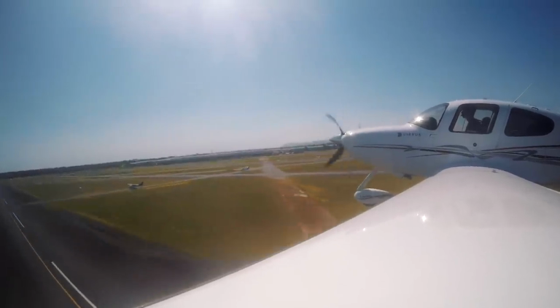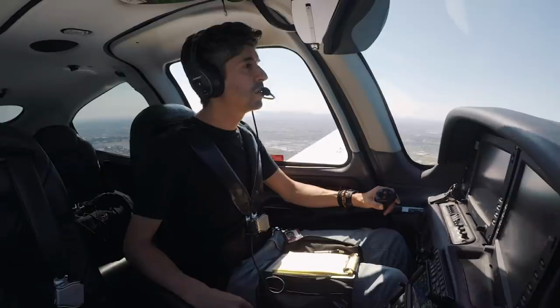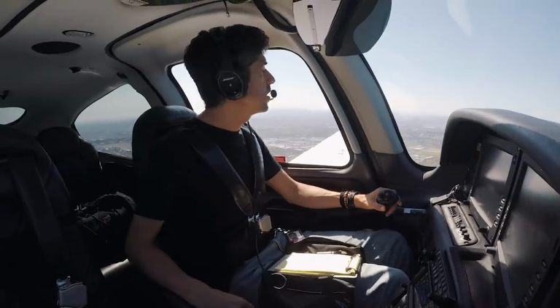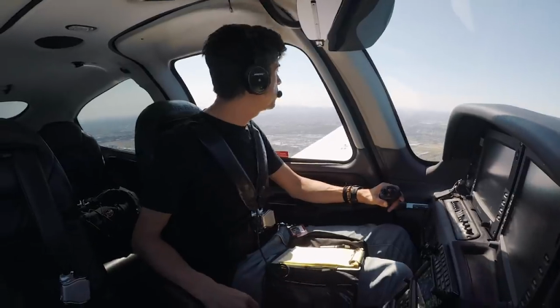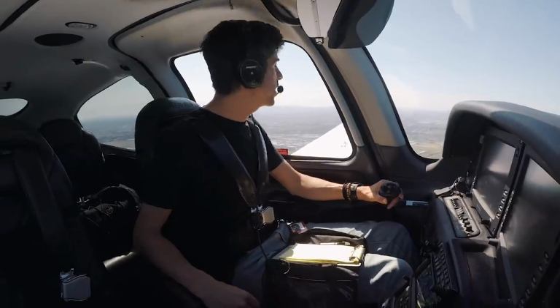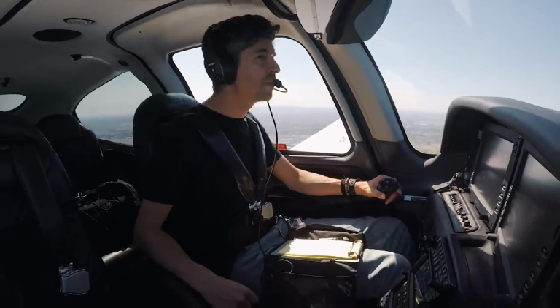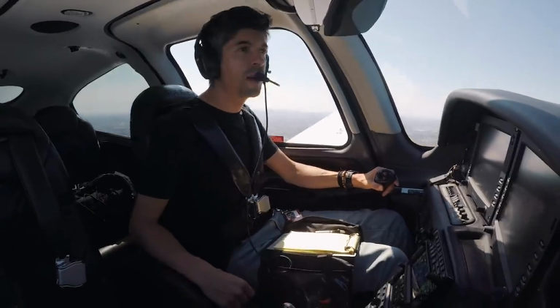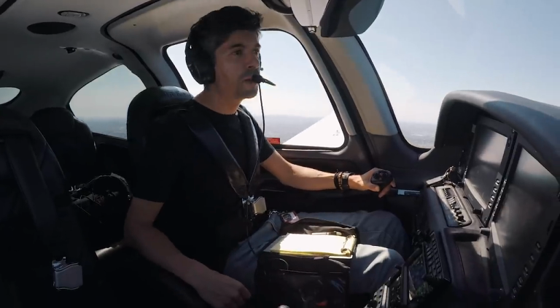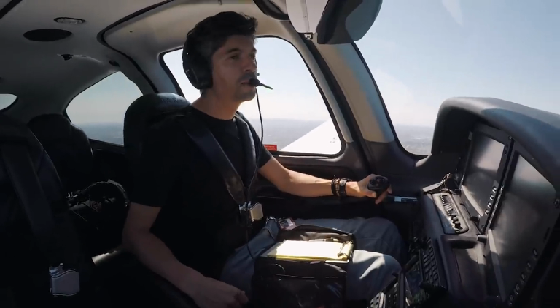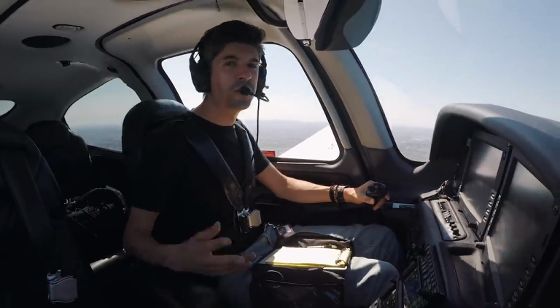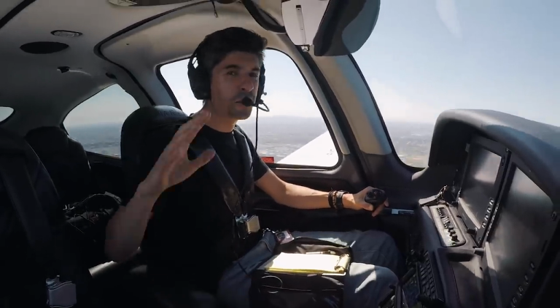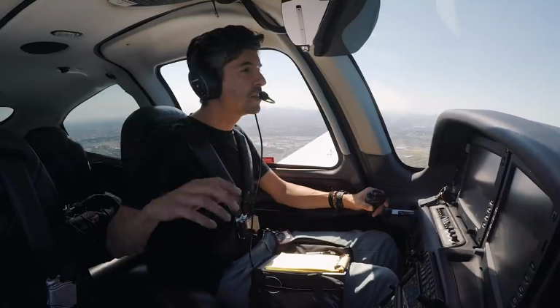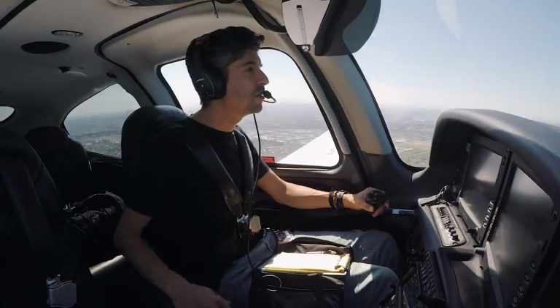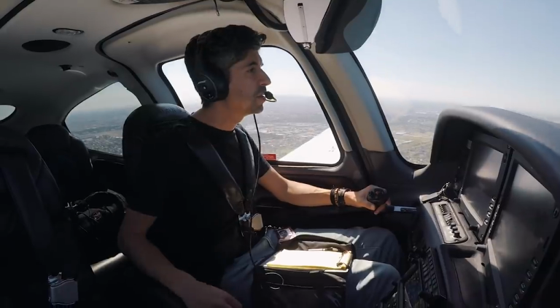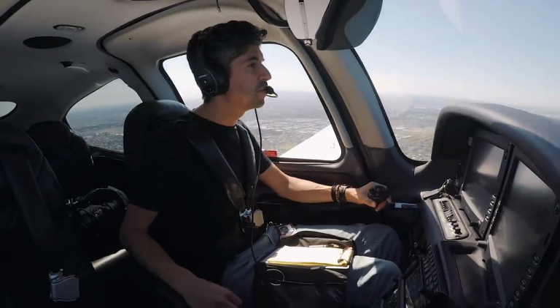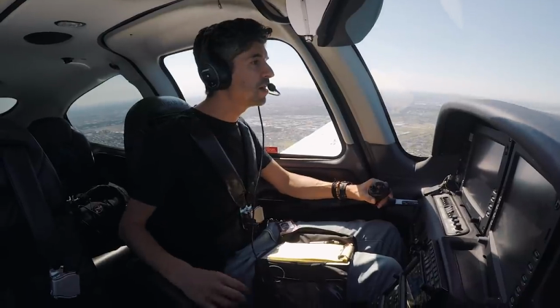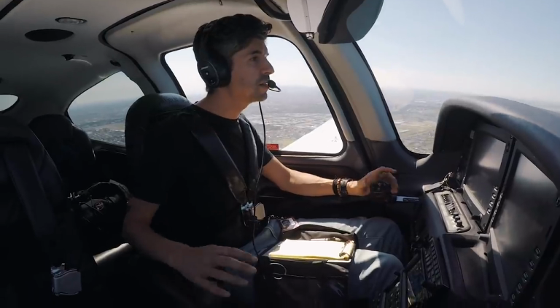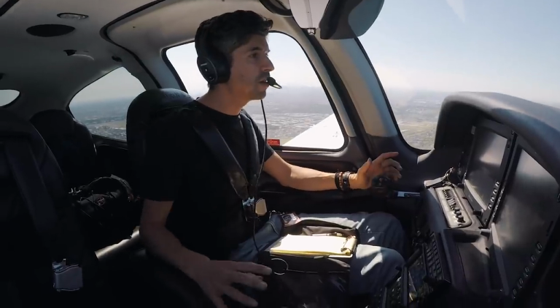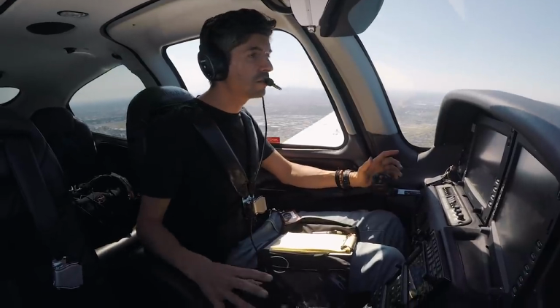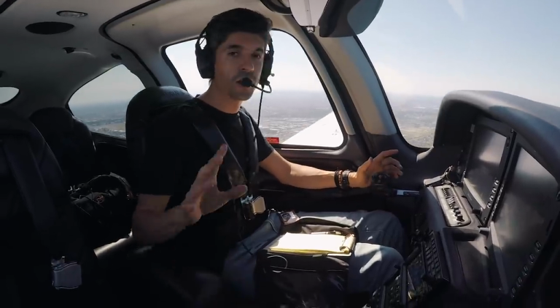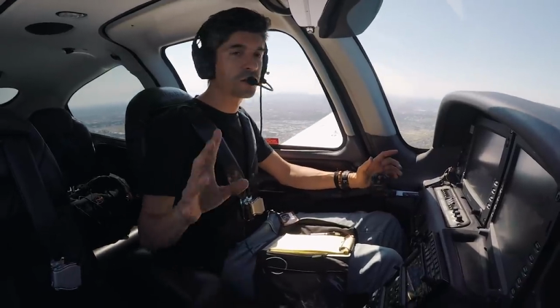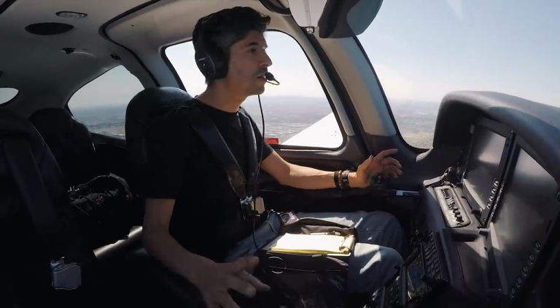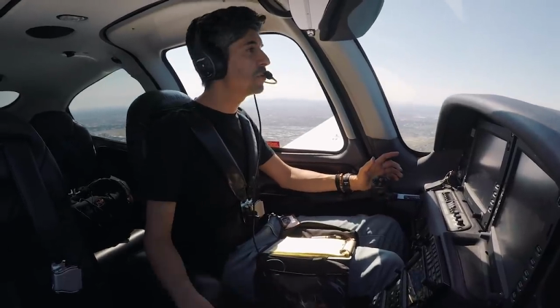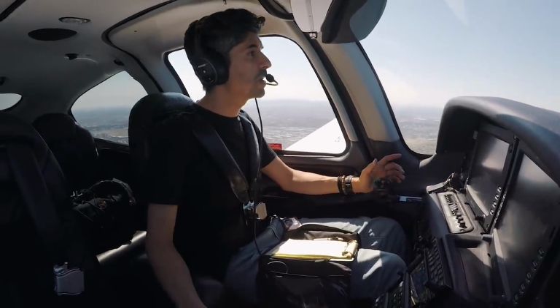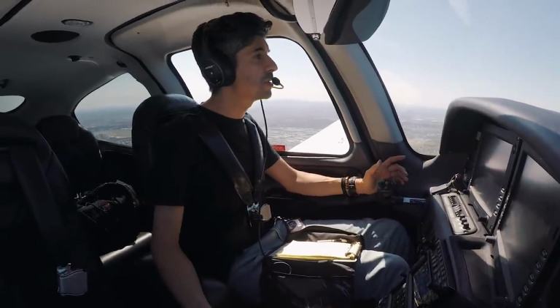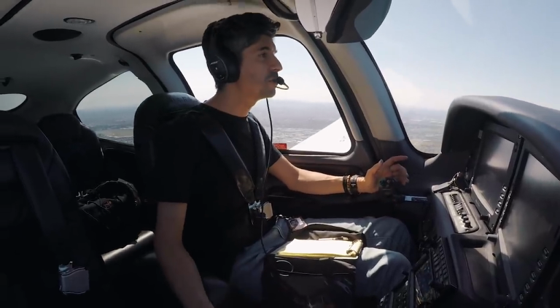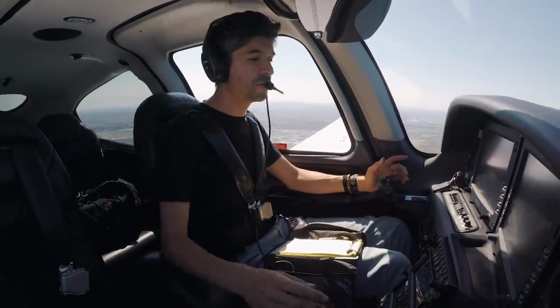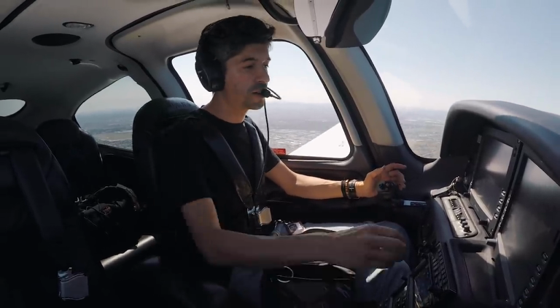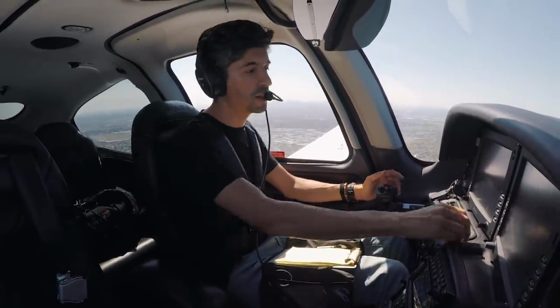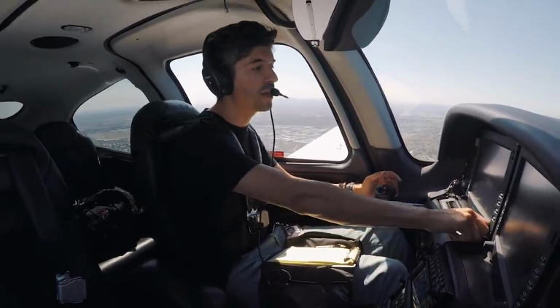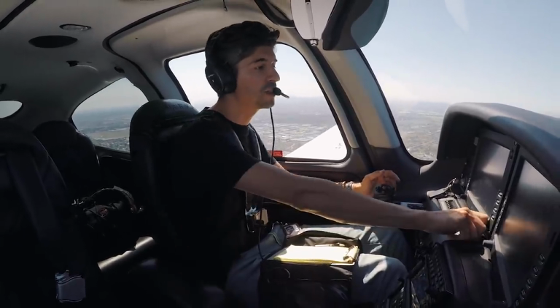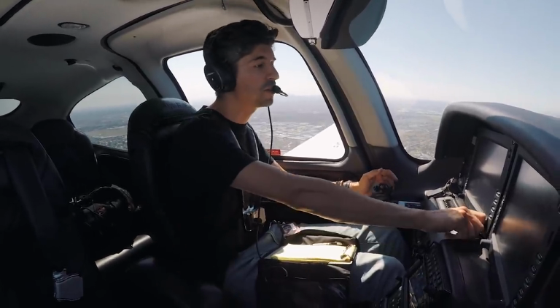Just making our way out of Moorabbin - it's pretty bumpy today with the weather, so hold on tight. Probably keep your seatbelt fastened at this point.